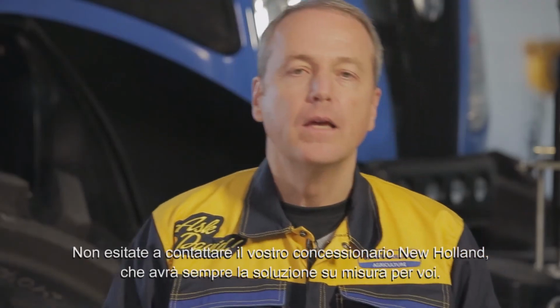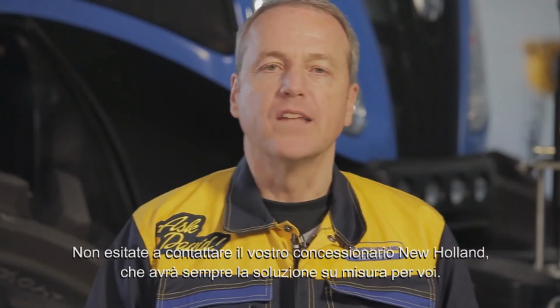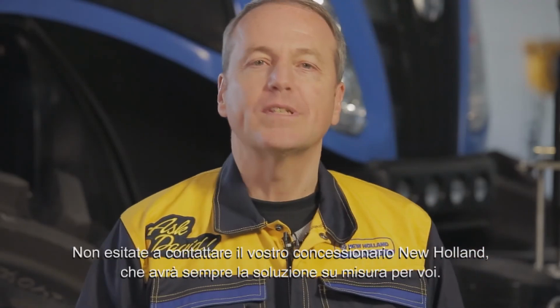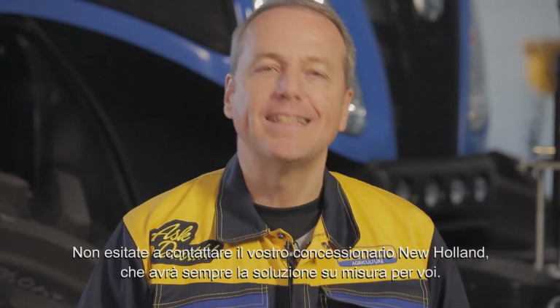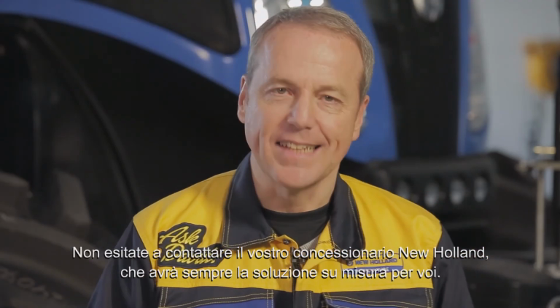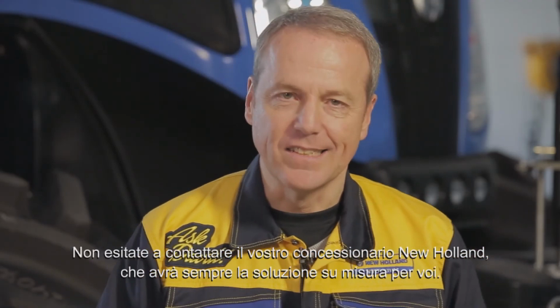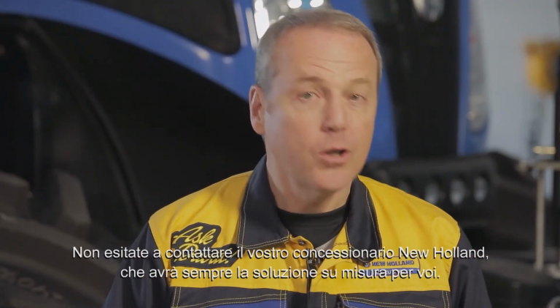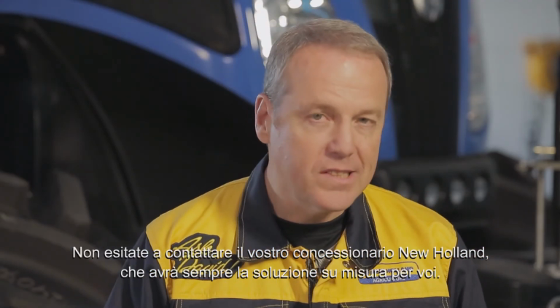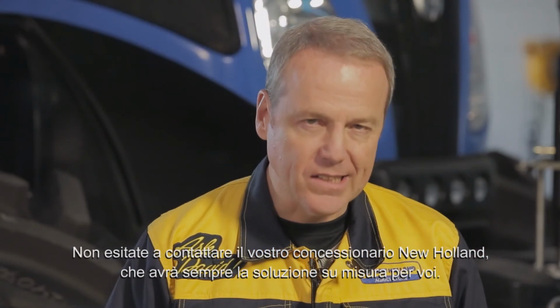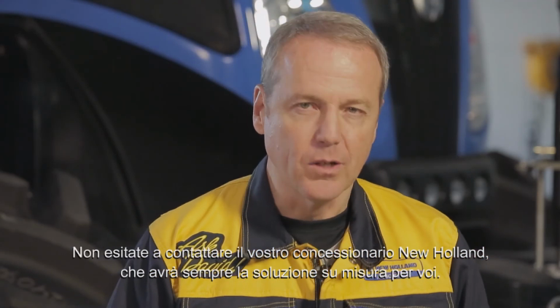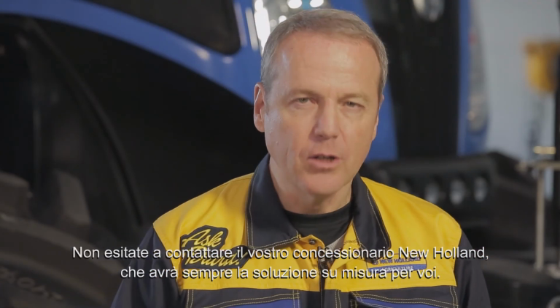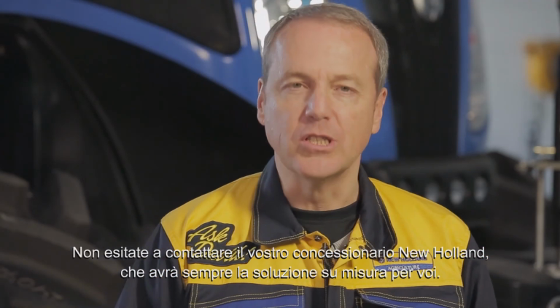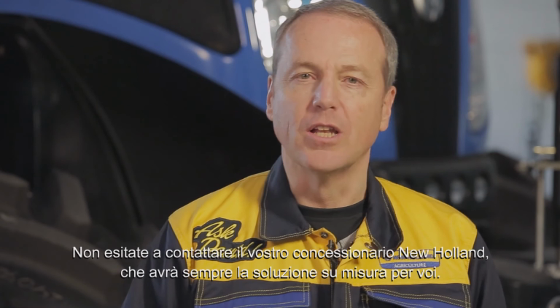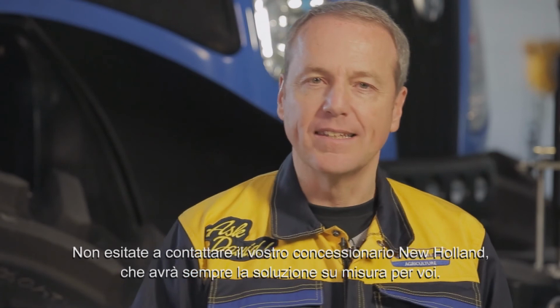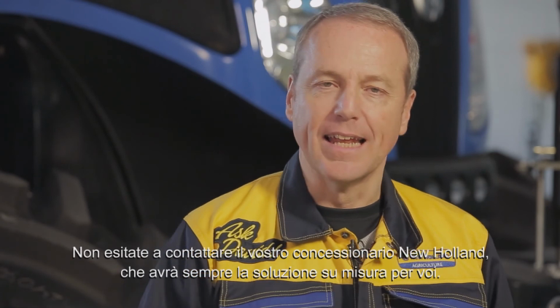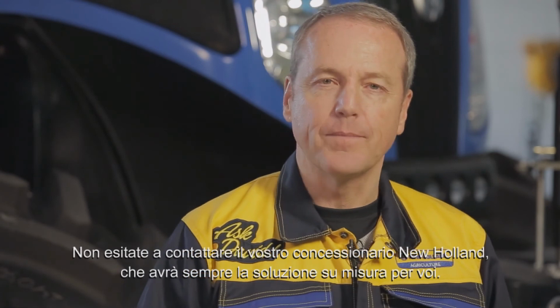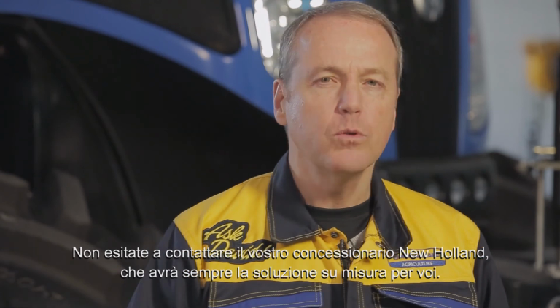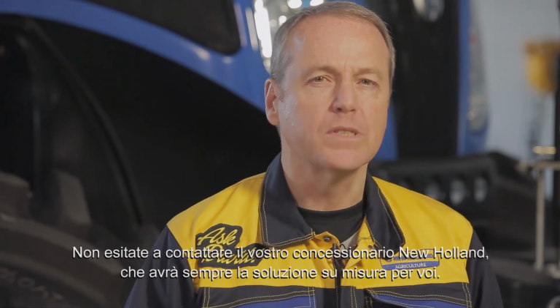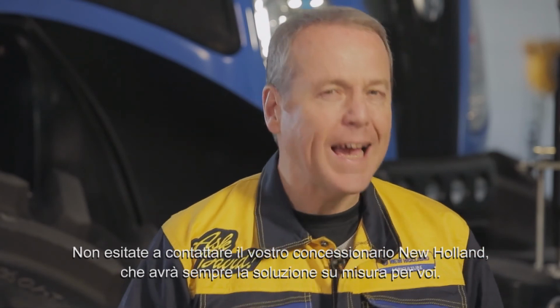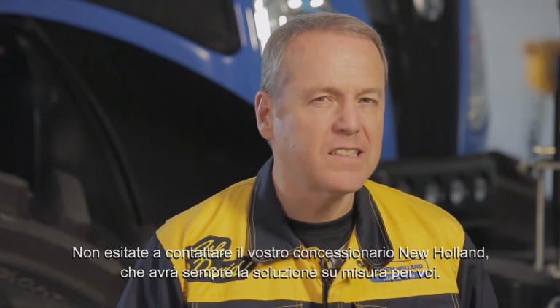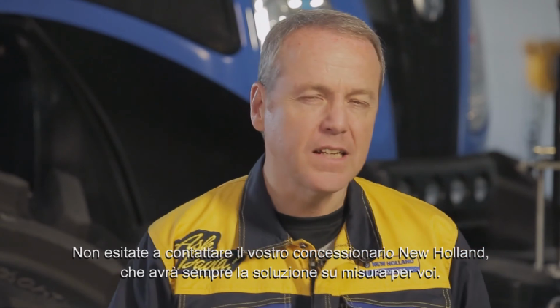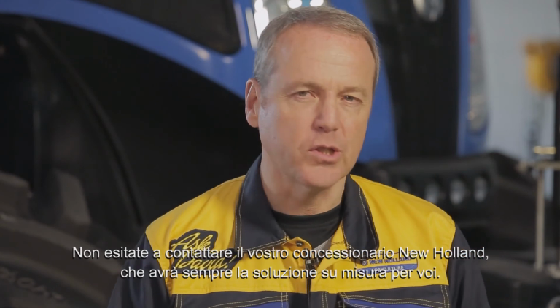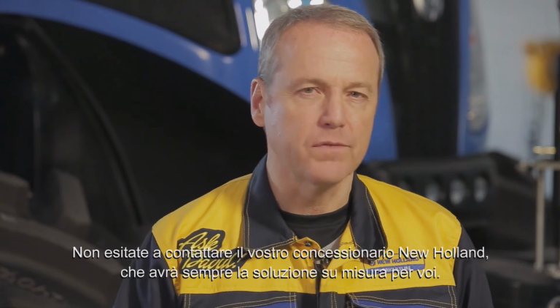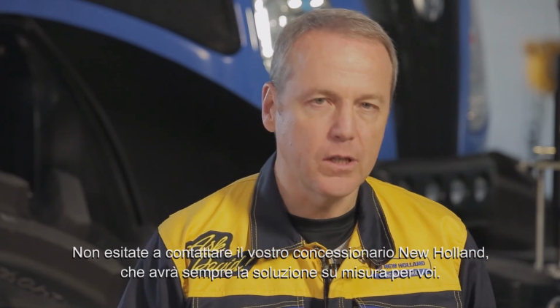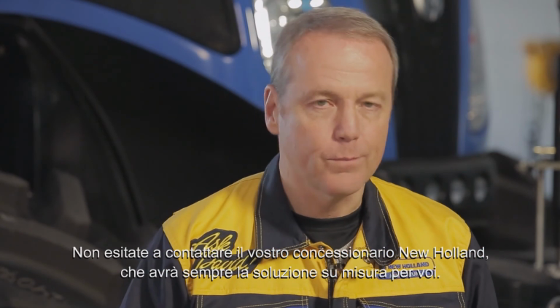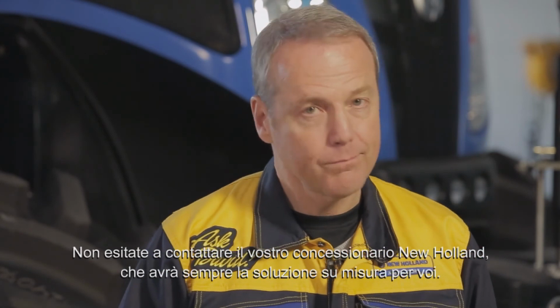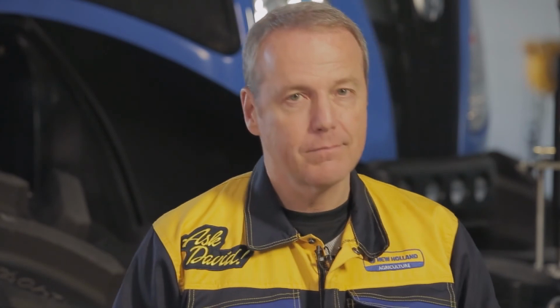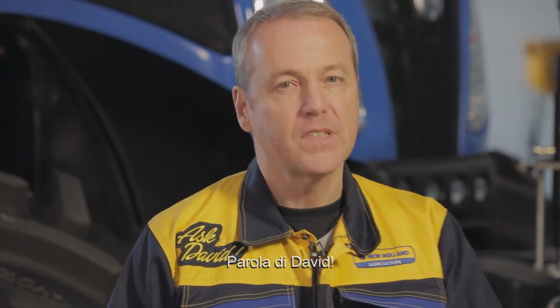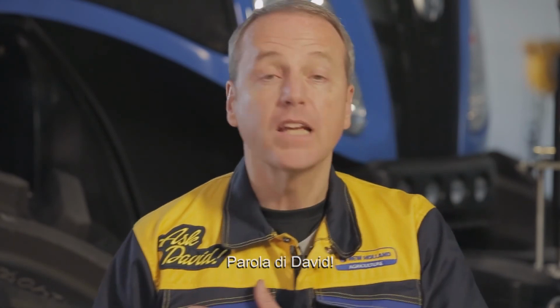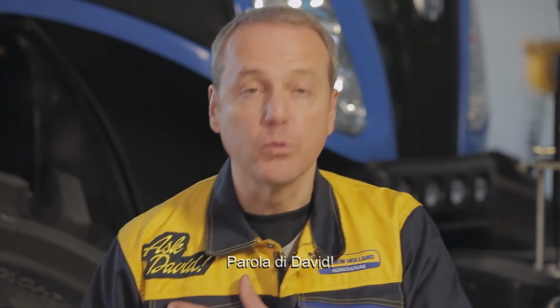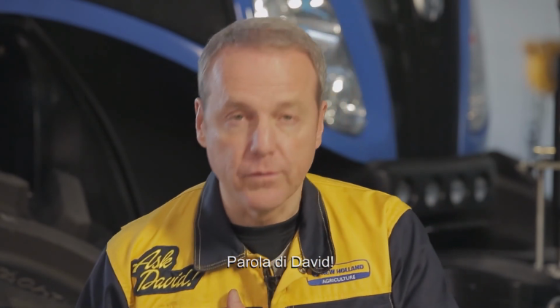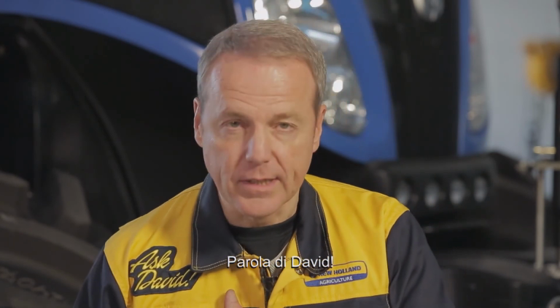Don't hesitate to contact your local New Holland dealer. He always has the solution for you. Take David's word for it.